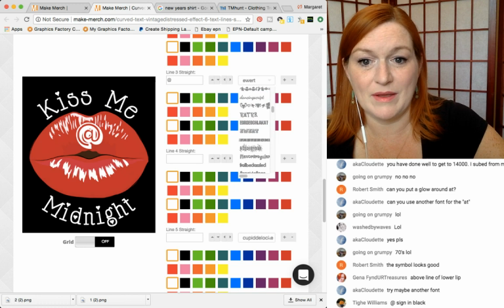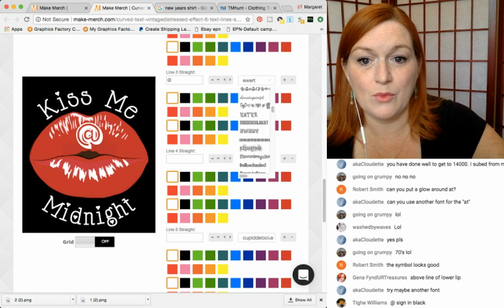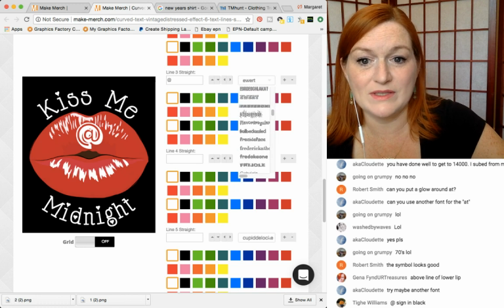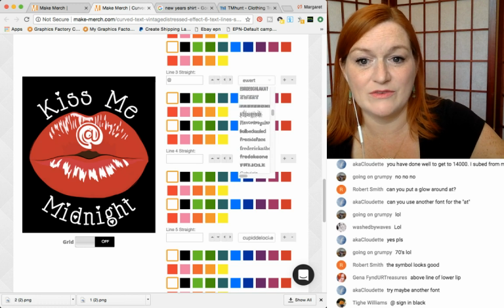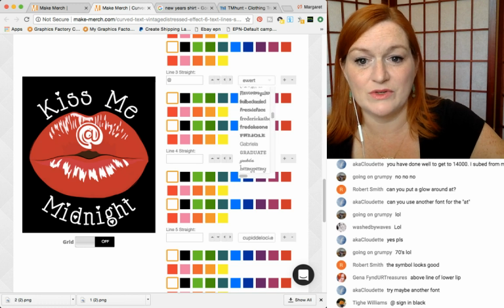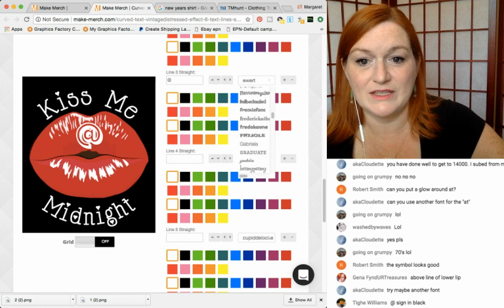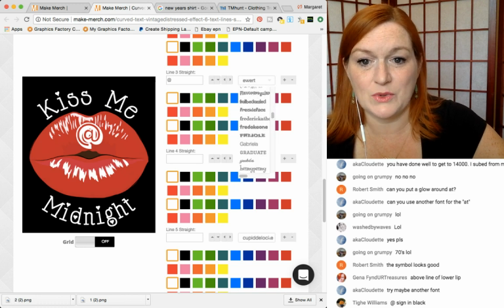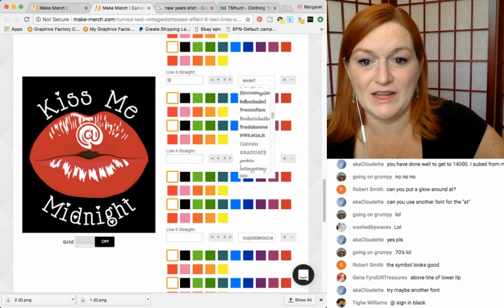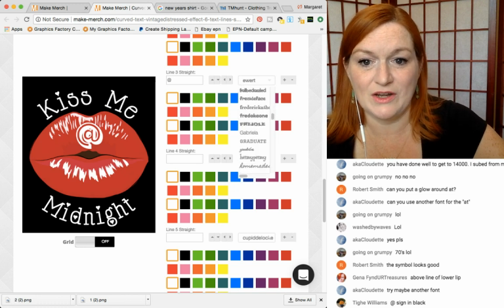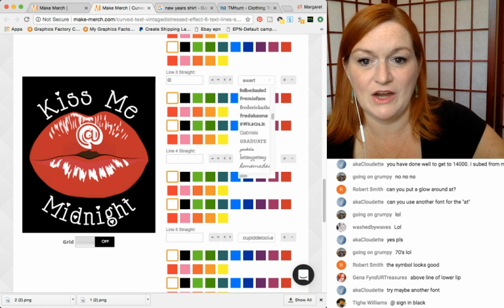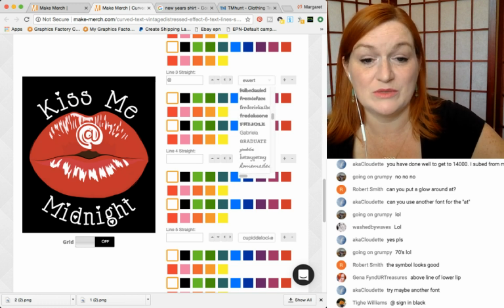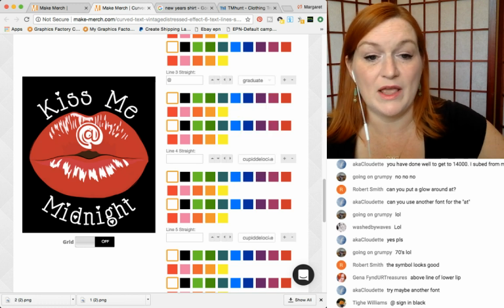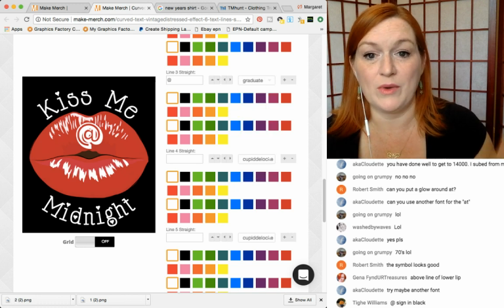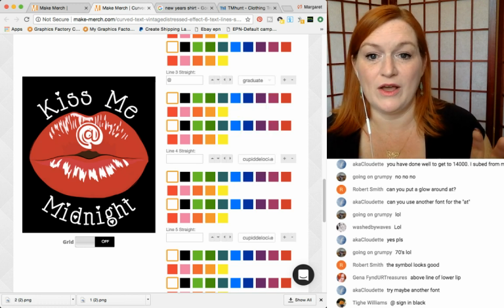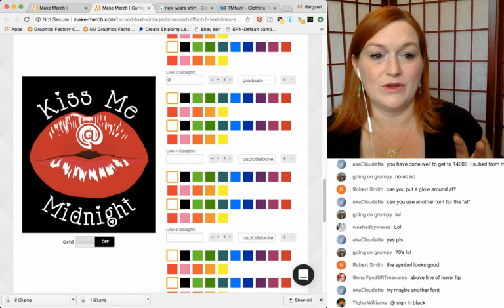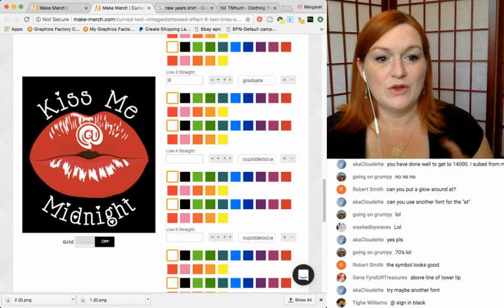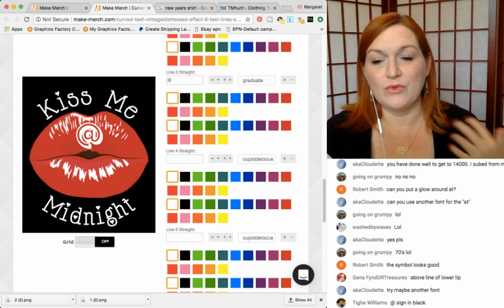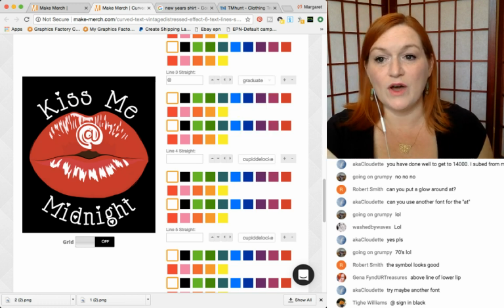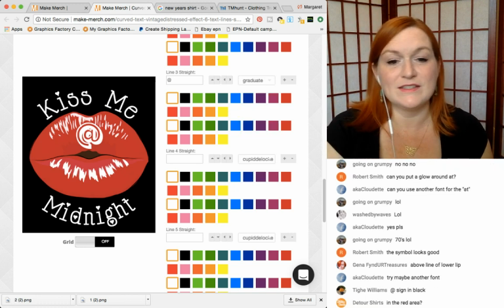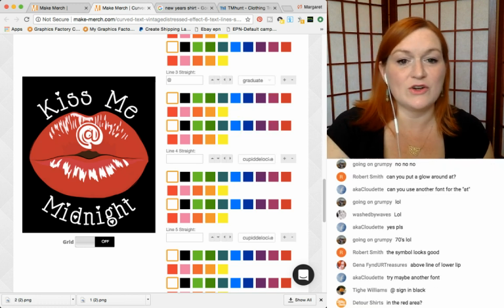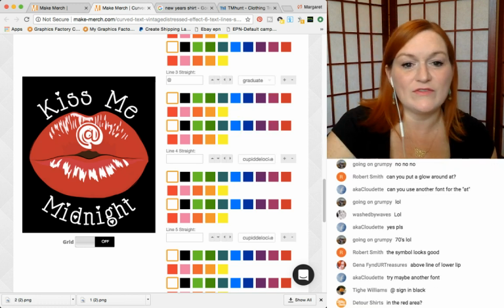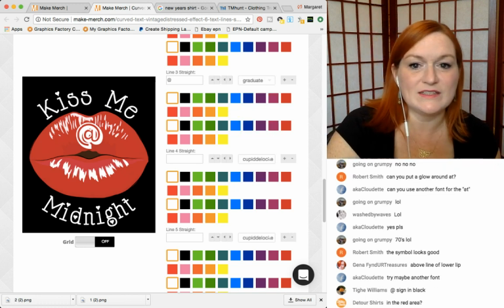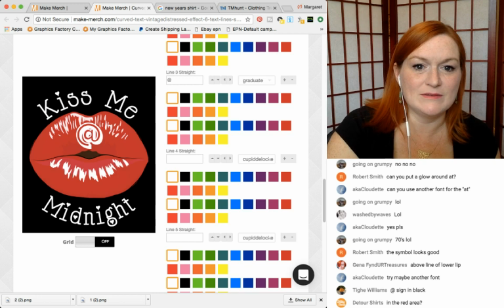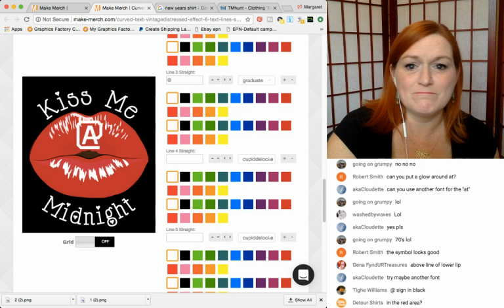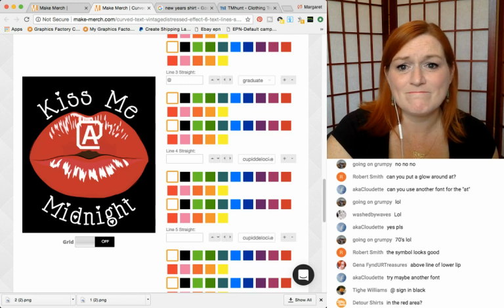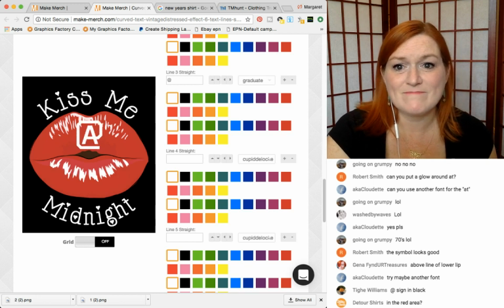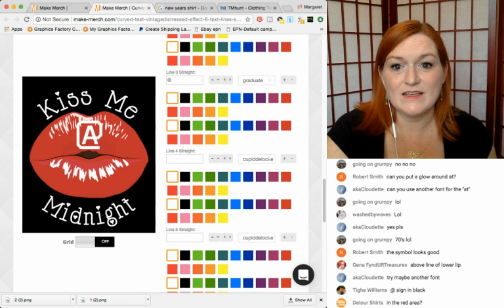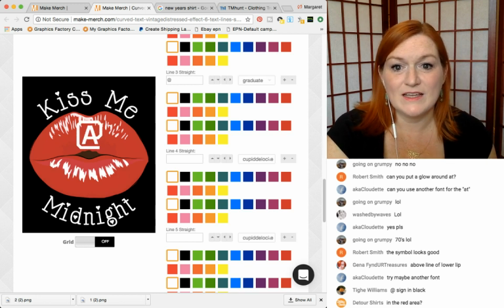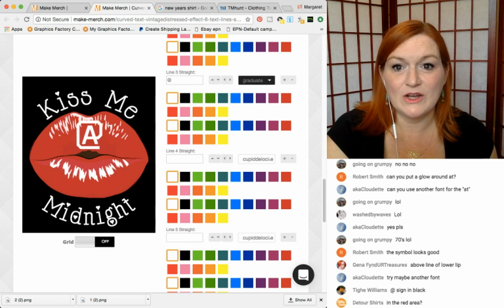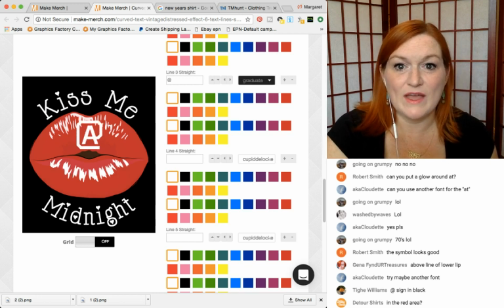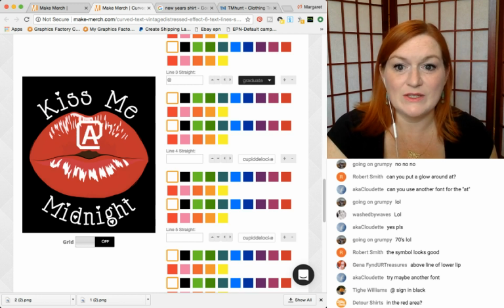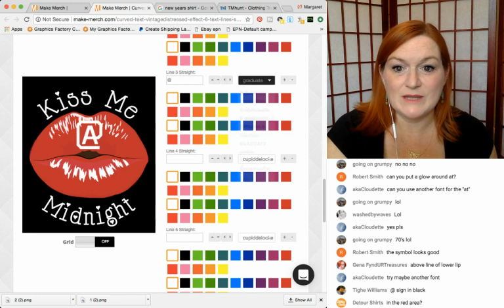My boys even really enjoy getting on here and just playing around with fonts and graphics and all that good stuff.